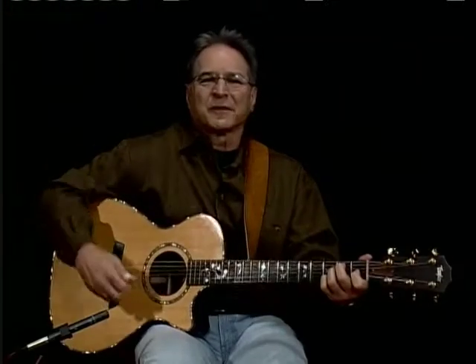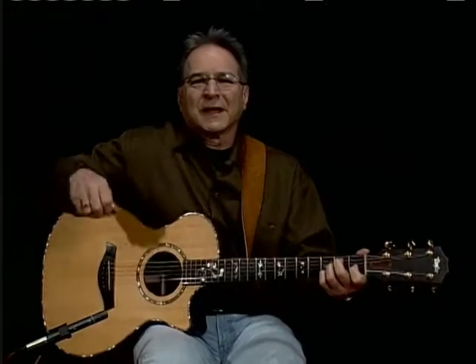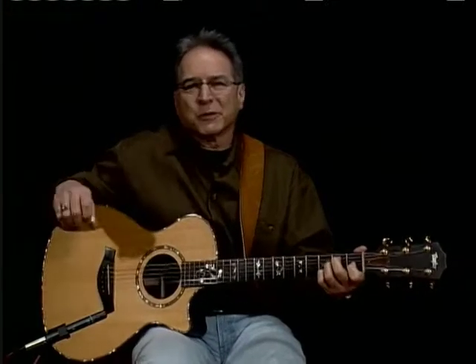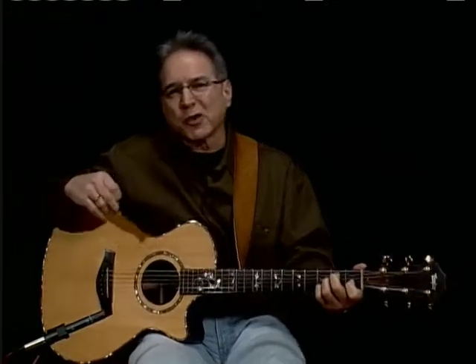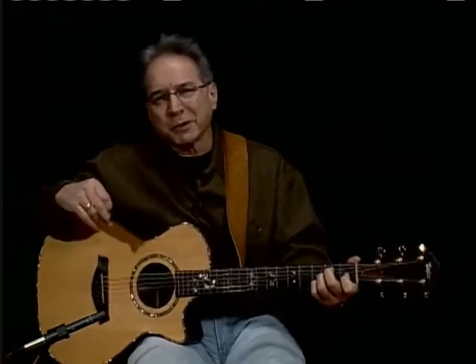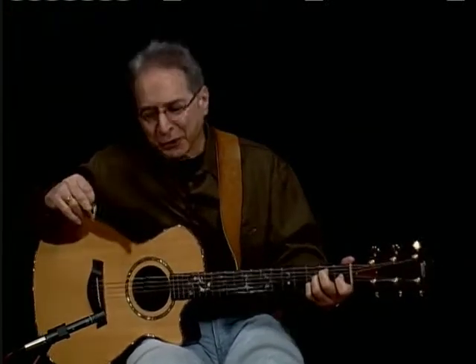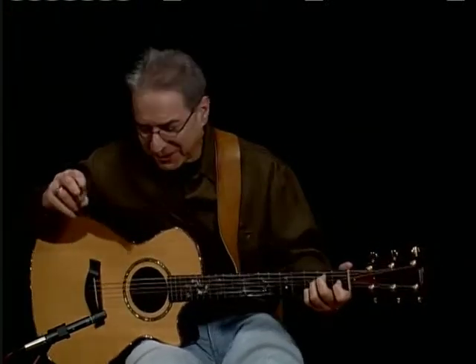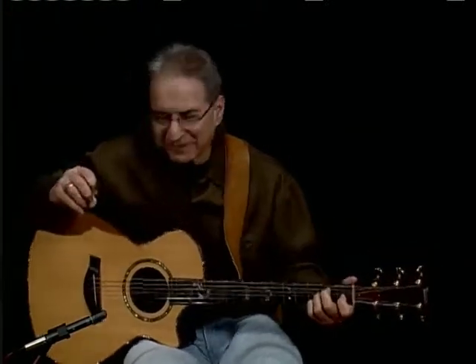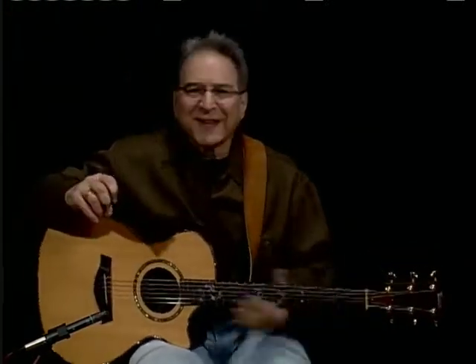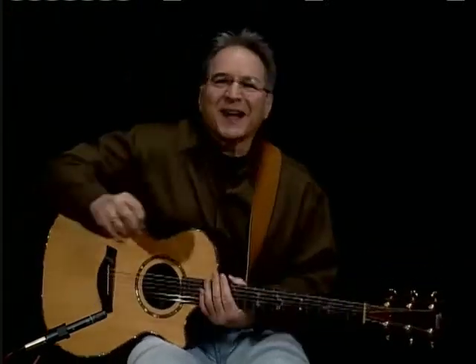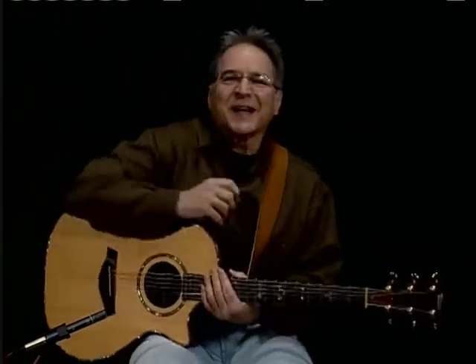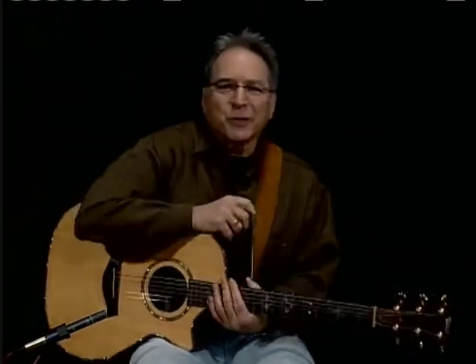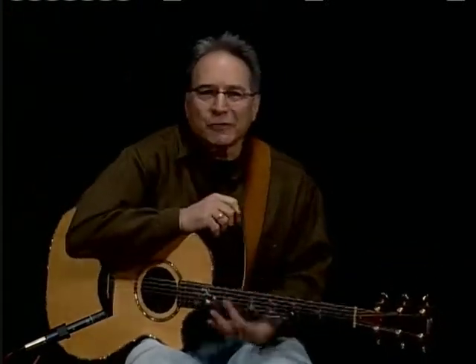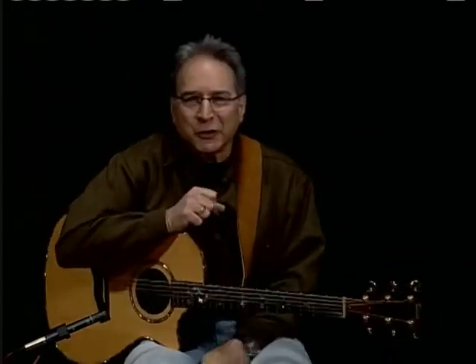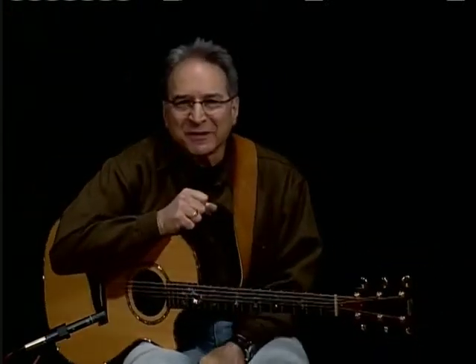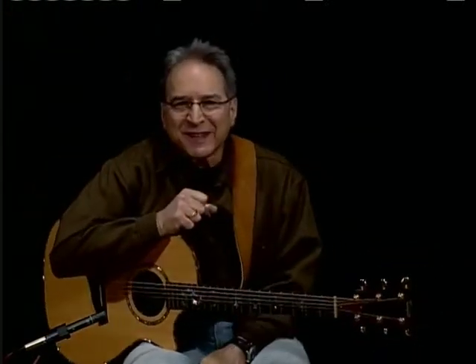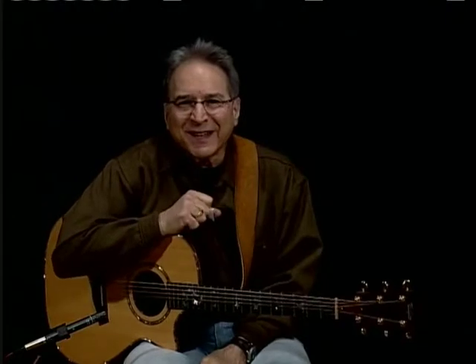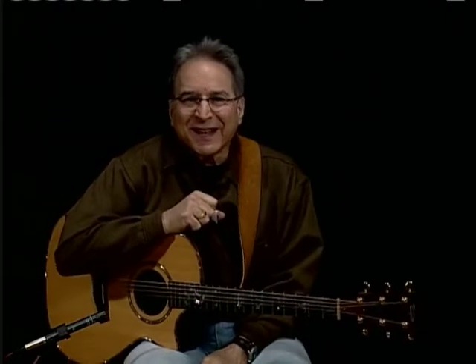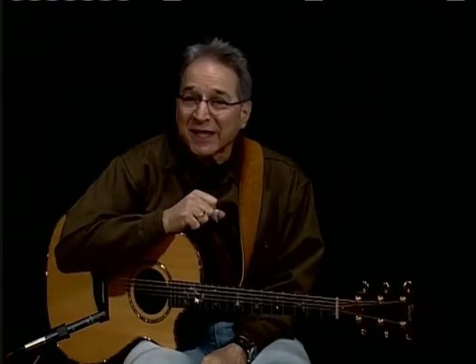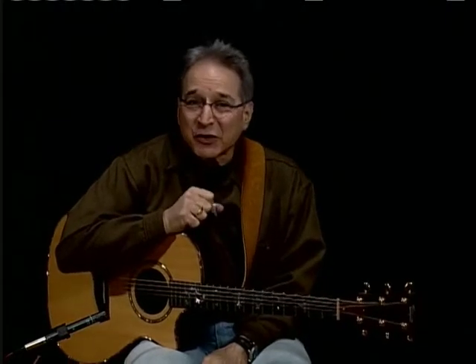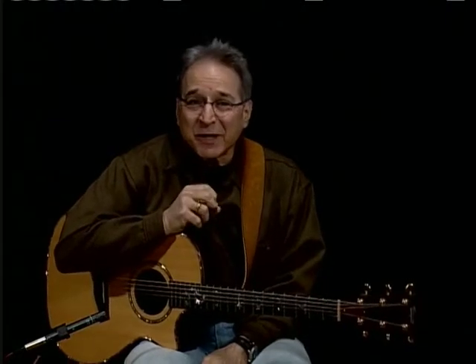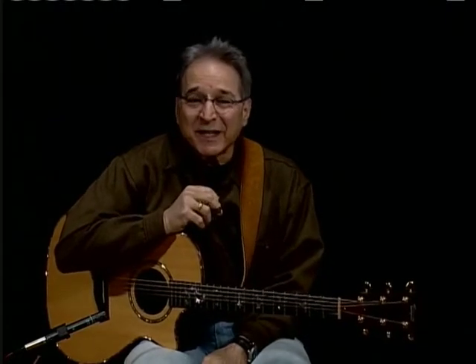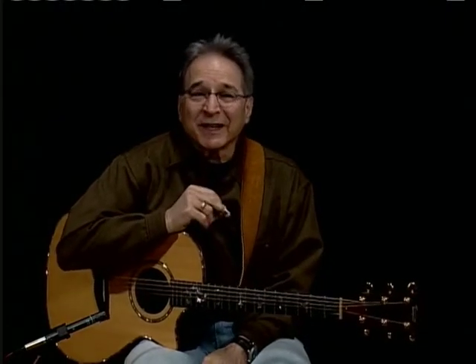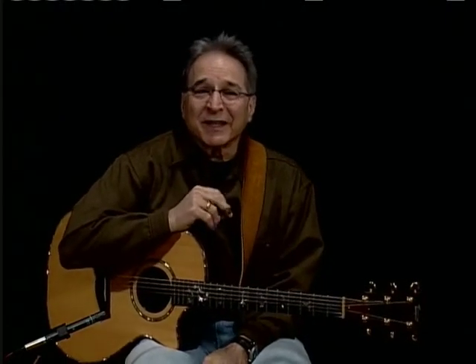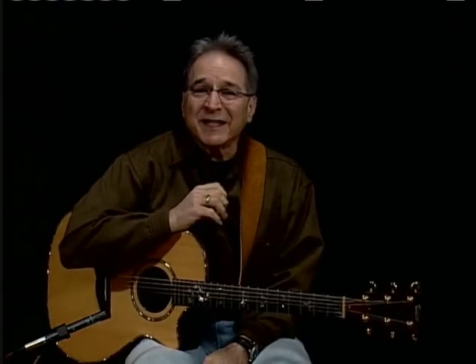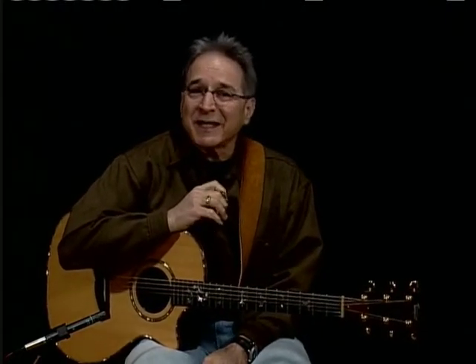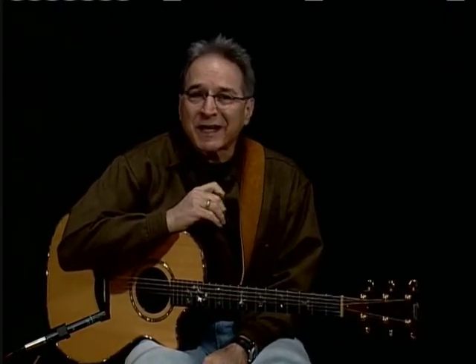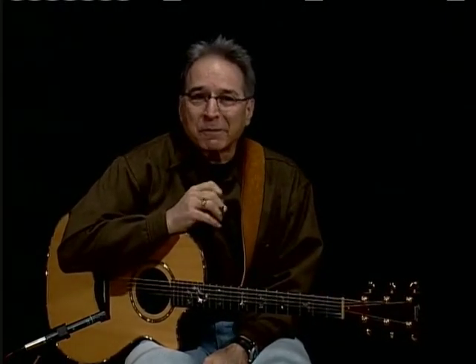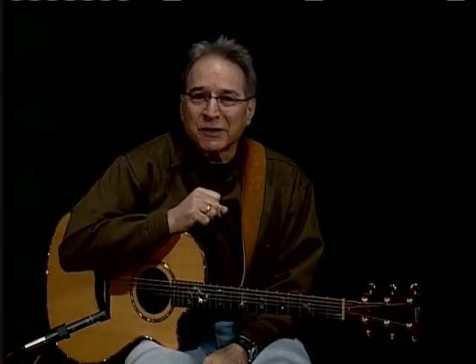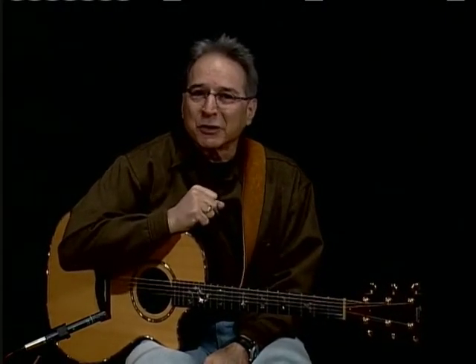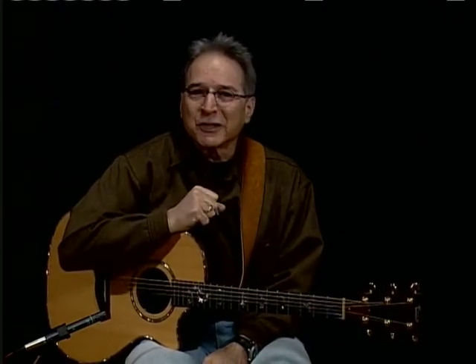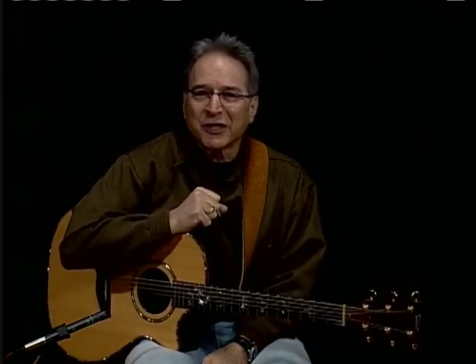Good morning, blues. Hi to all of you, and thanks for joining me on this Easy Steps to Blues Guitar.